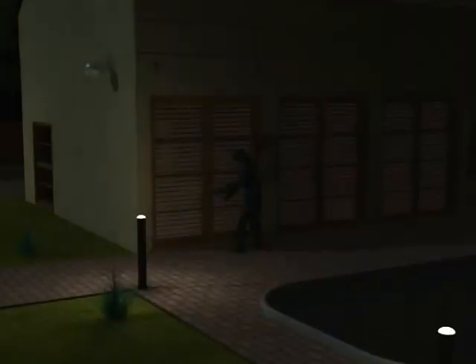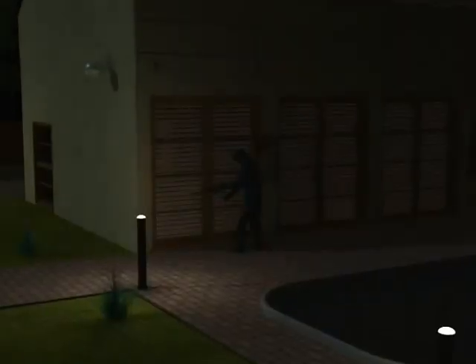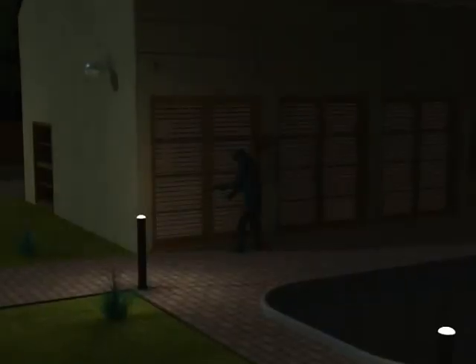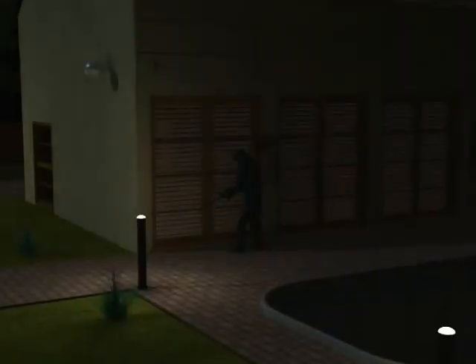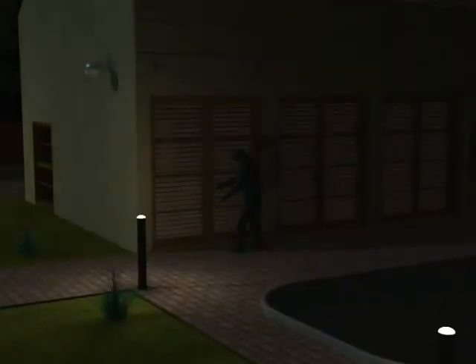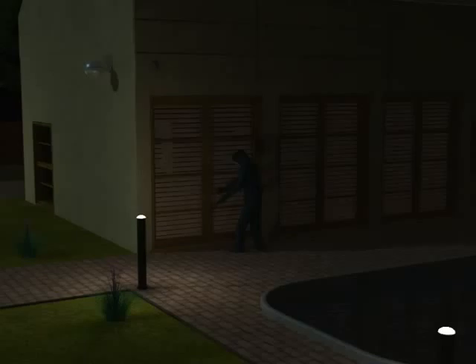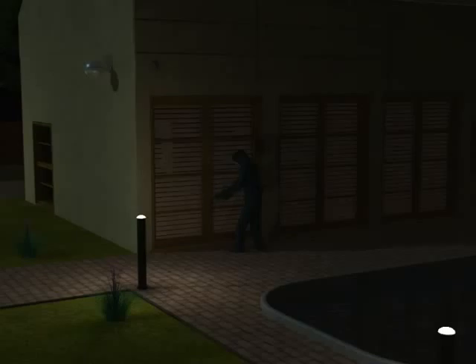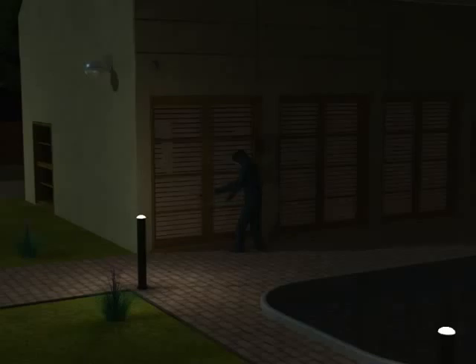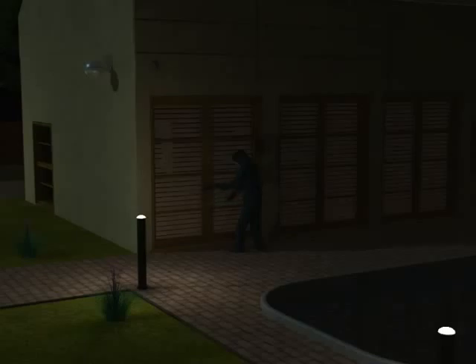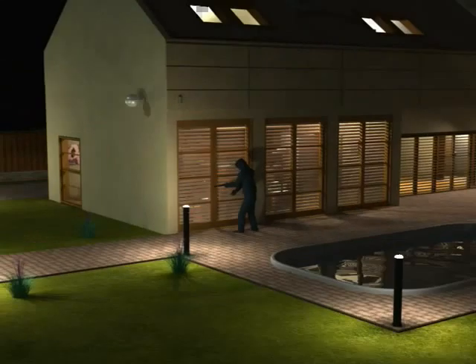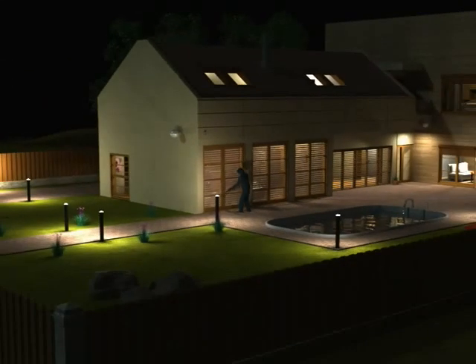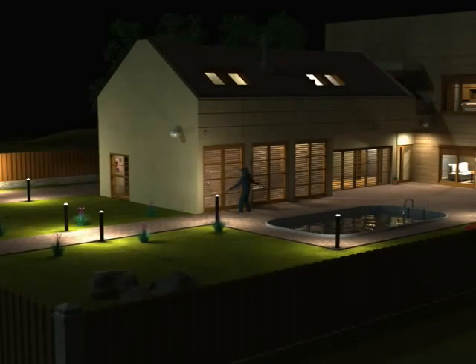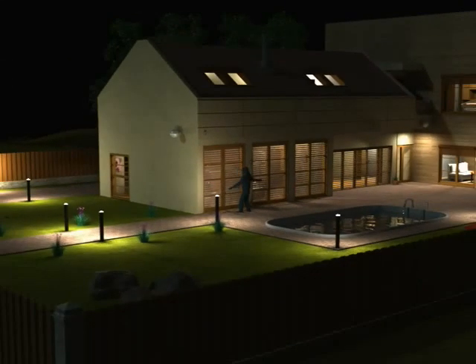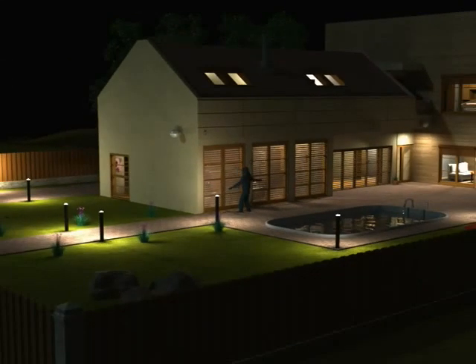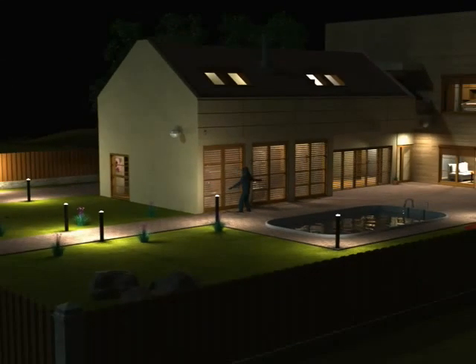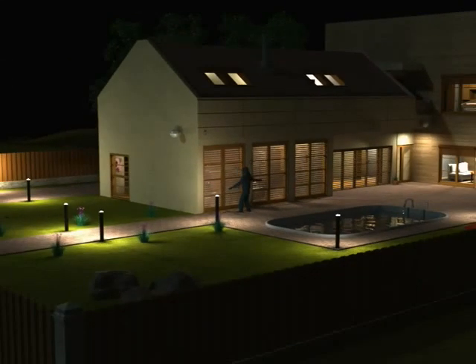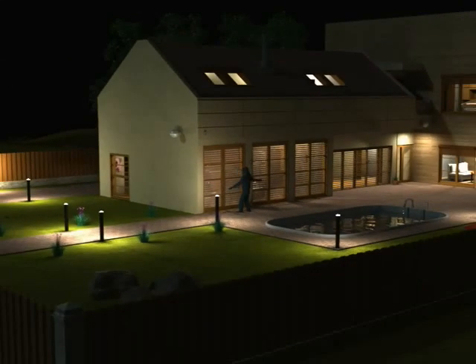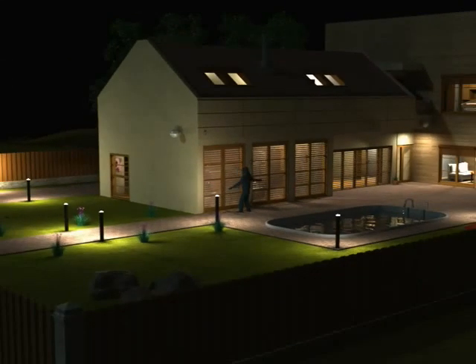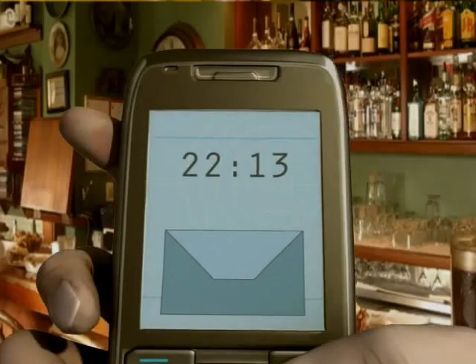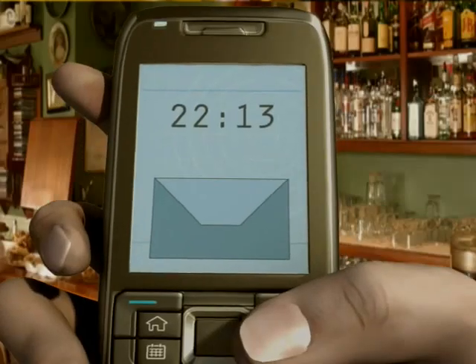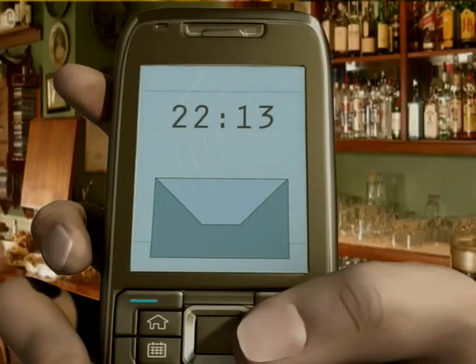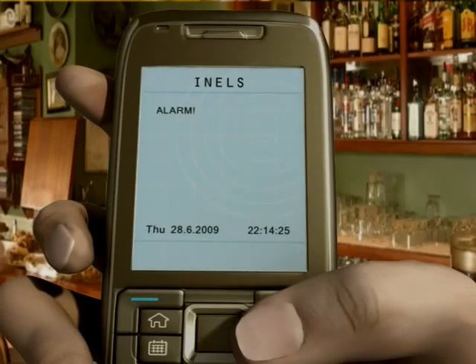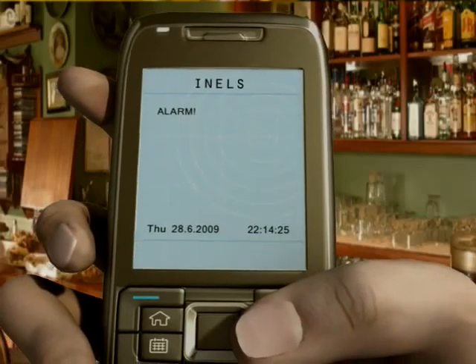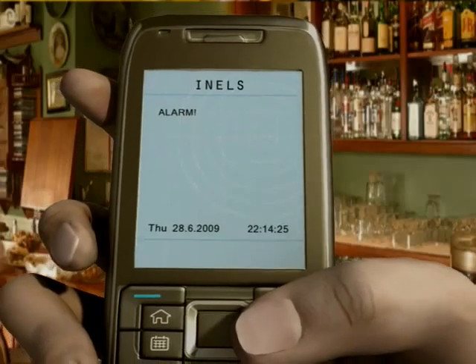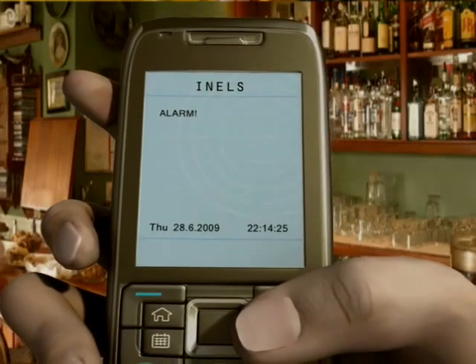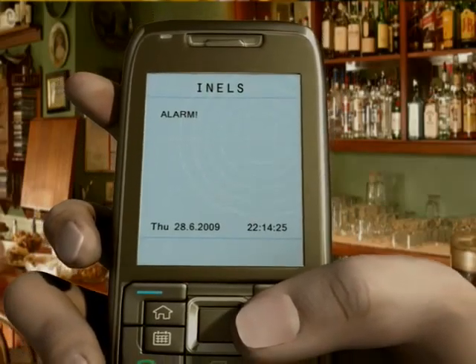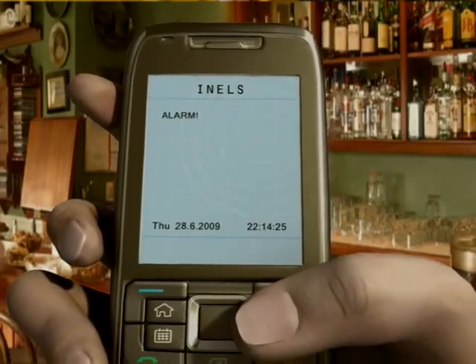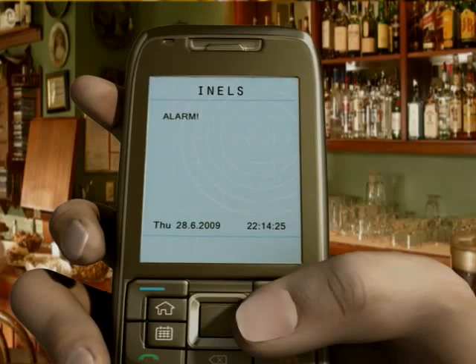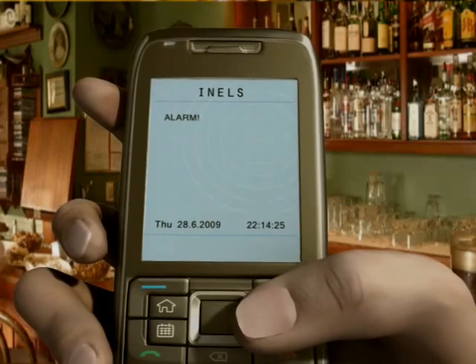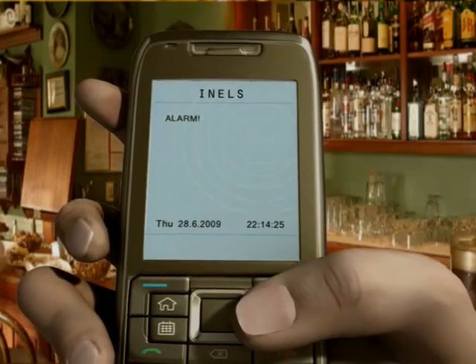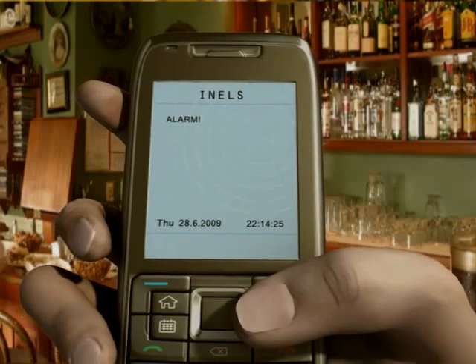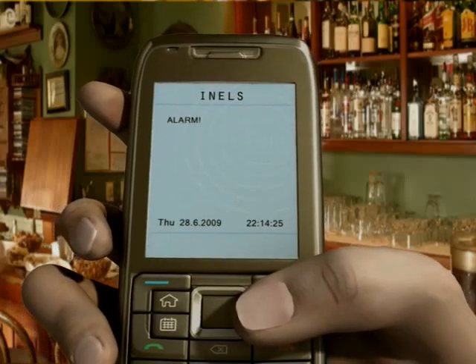And if someone tries to break into your house, Enel's will activate the alarm and inform you by mobile or your security agency immediately.